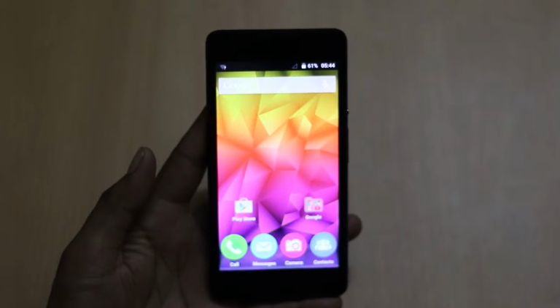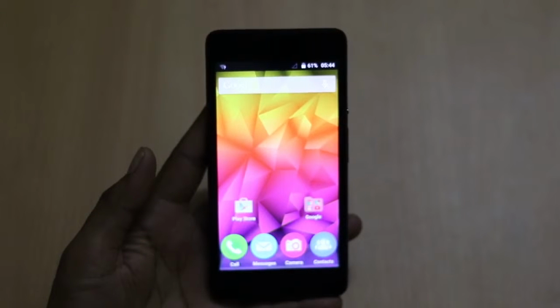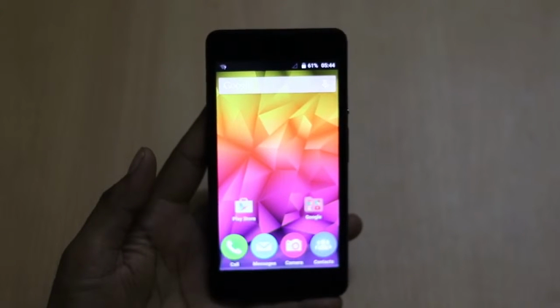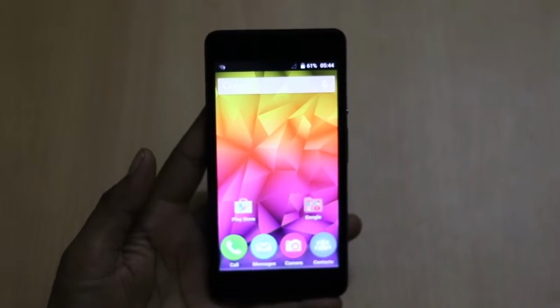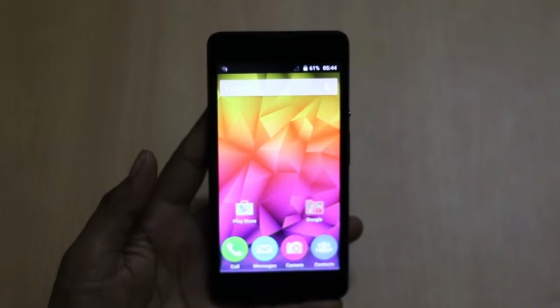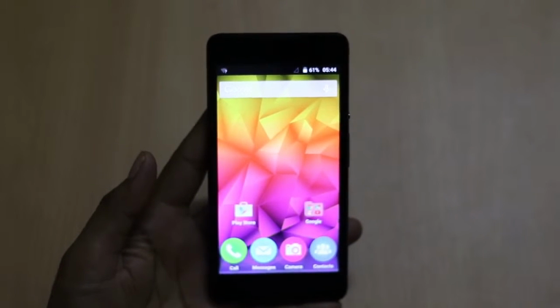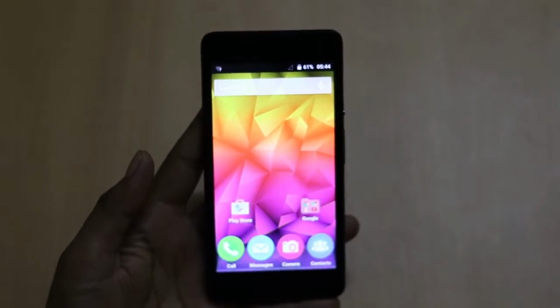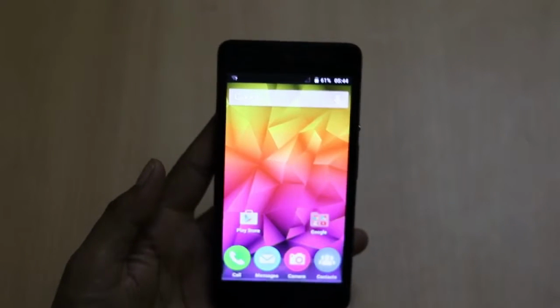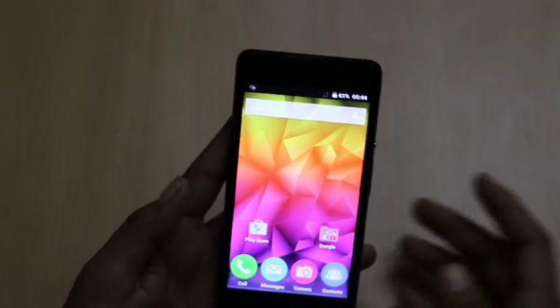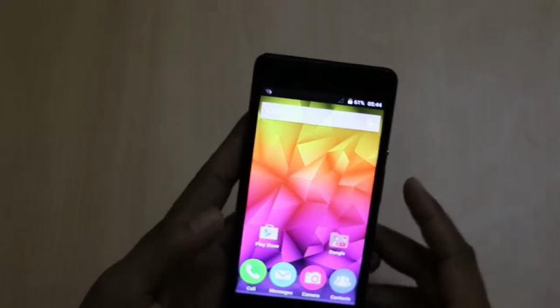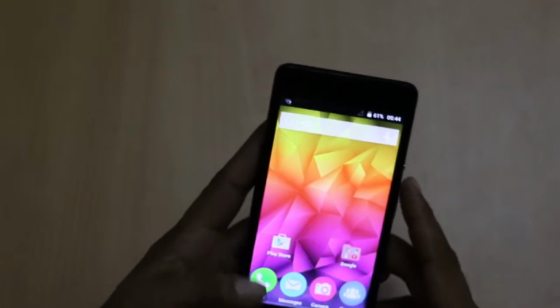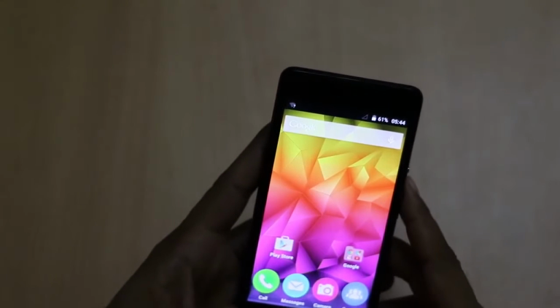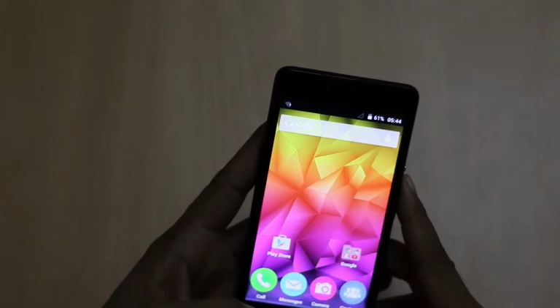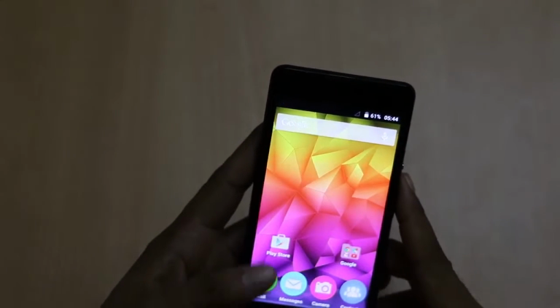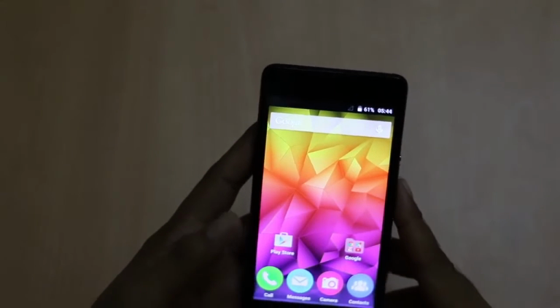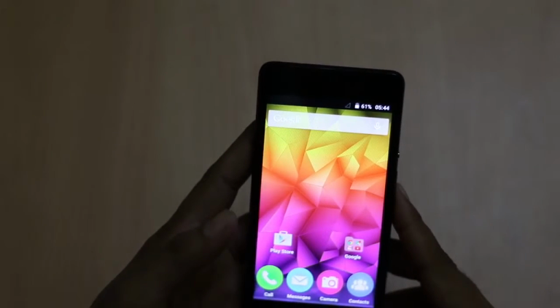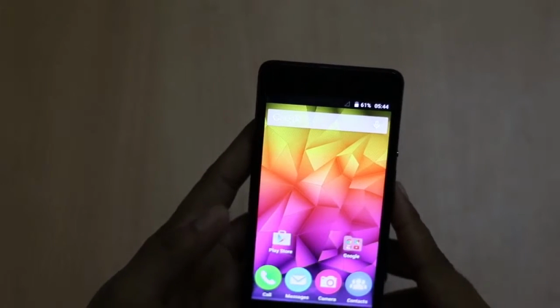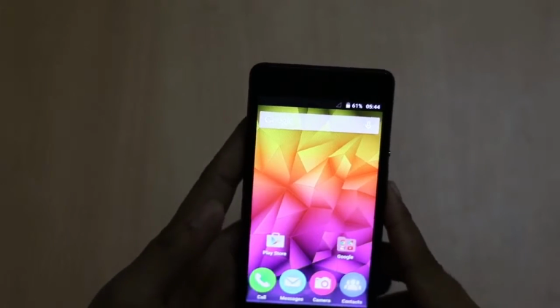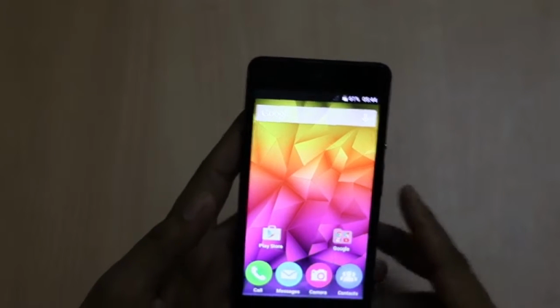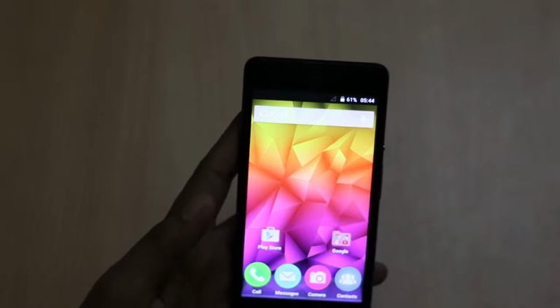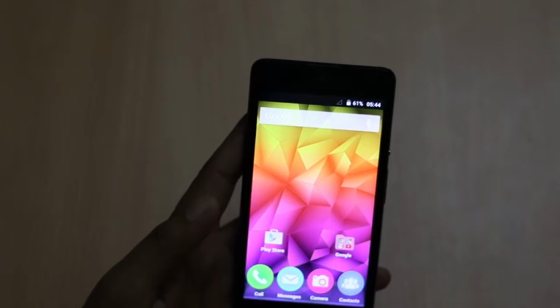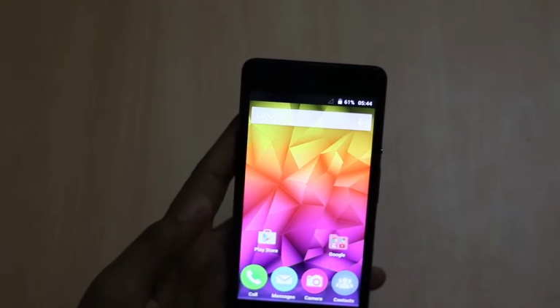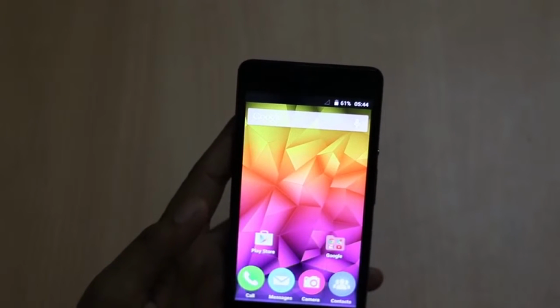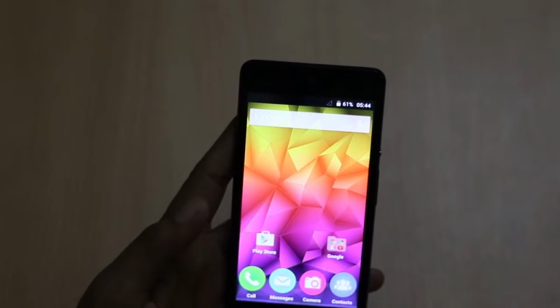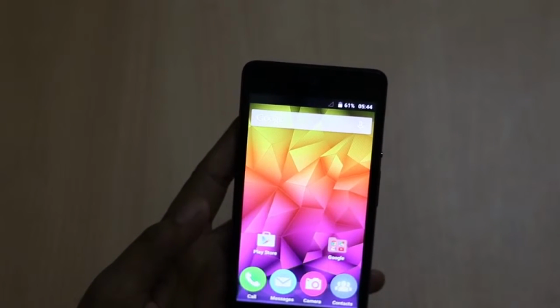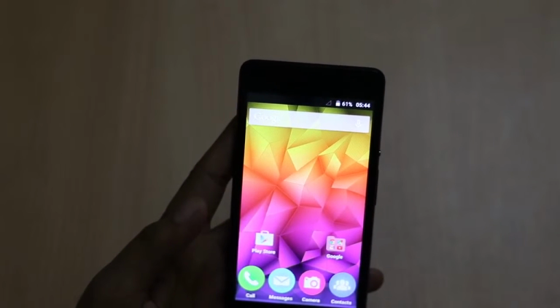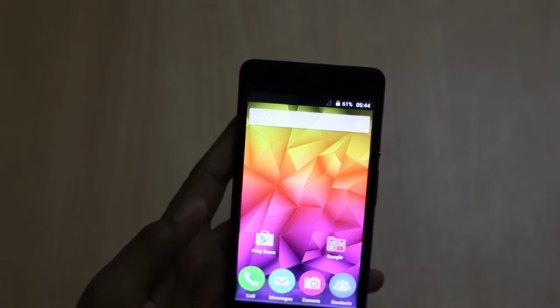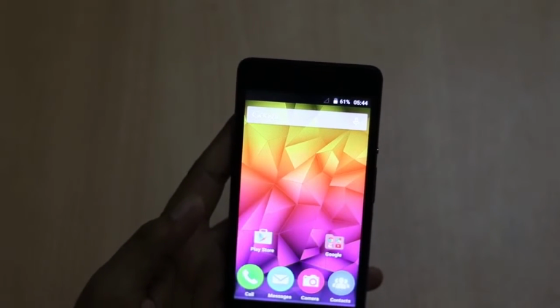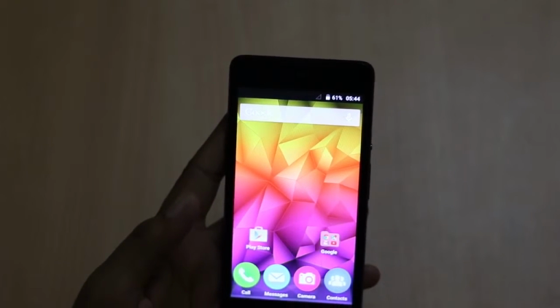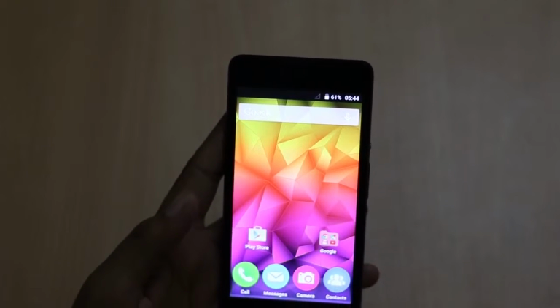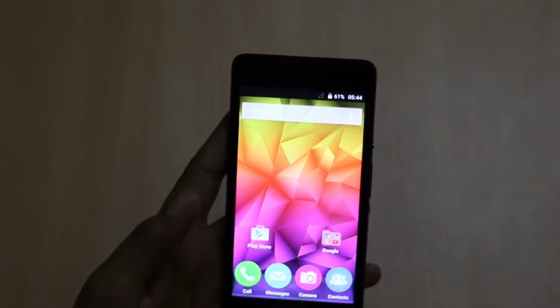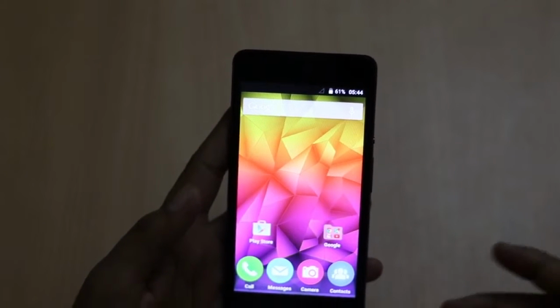Hi friends, this is Vivek from Gadget Guide for You, and in today's video I am sharing first impressions I had with the Micromax Canvas Selfie 2.